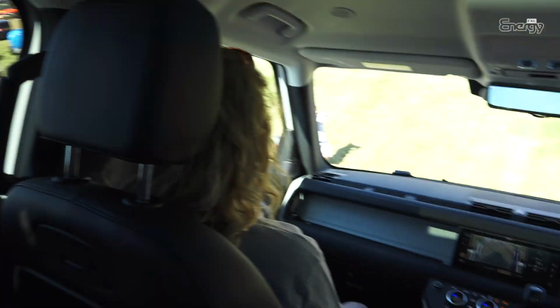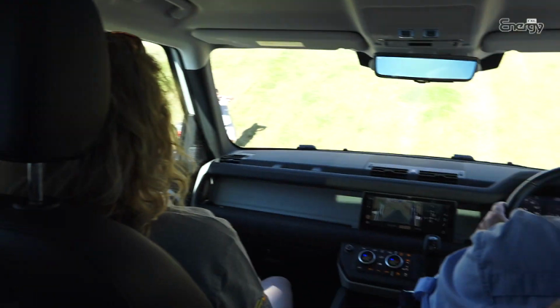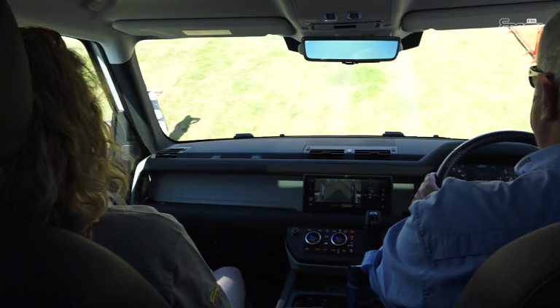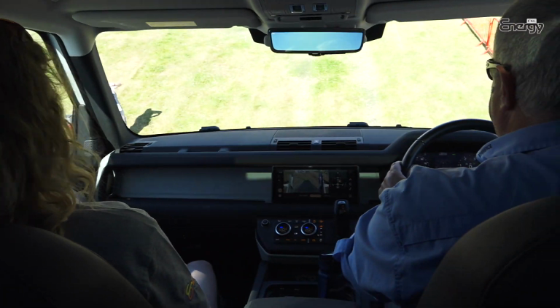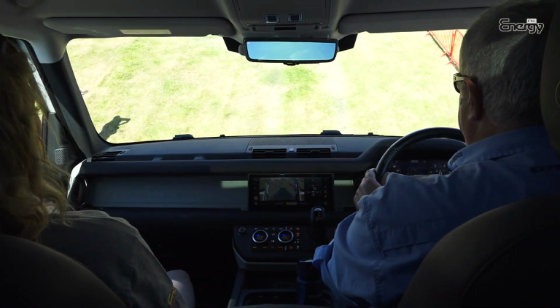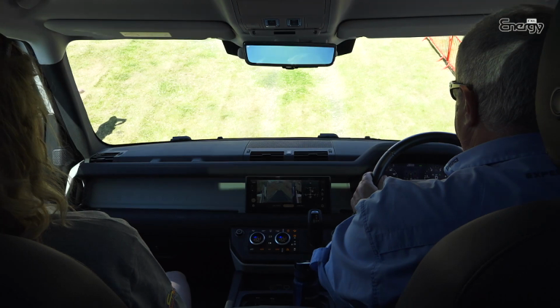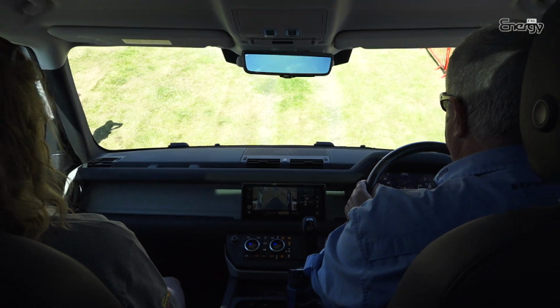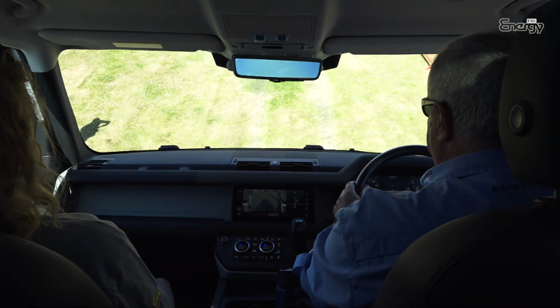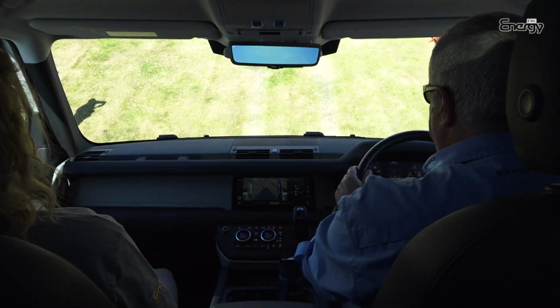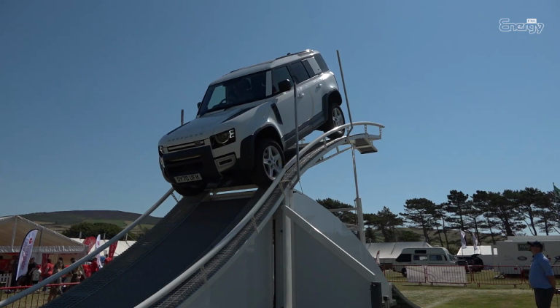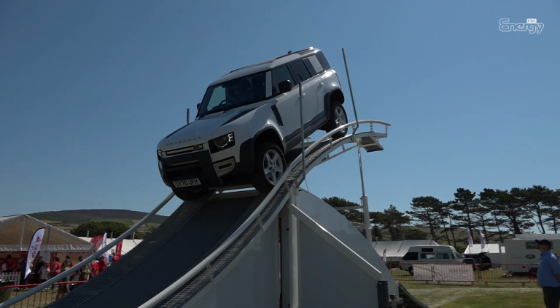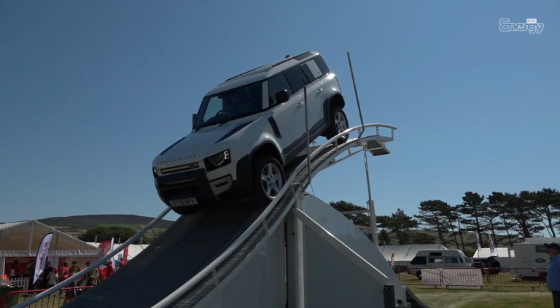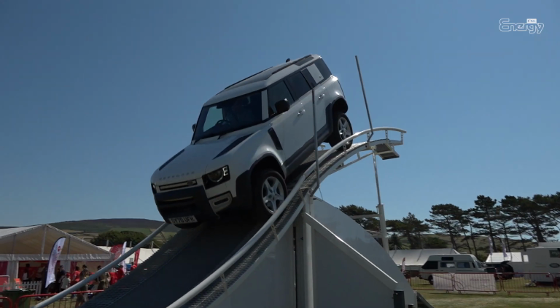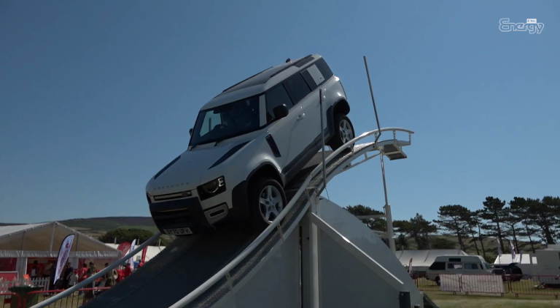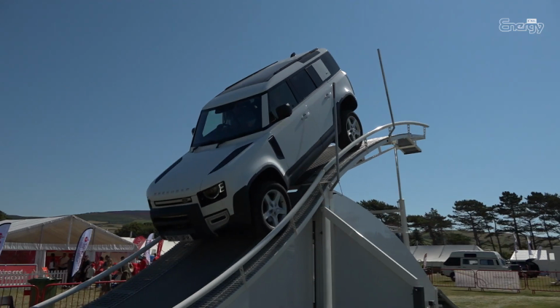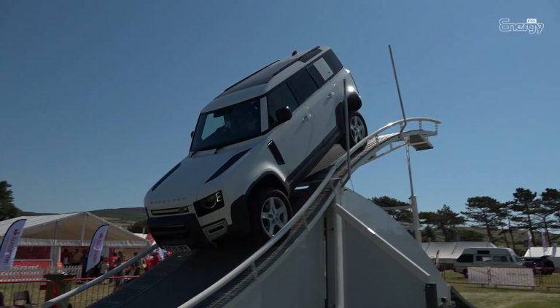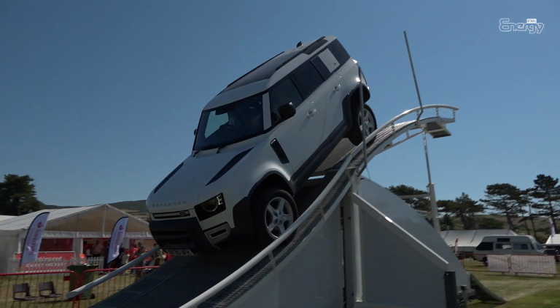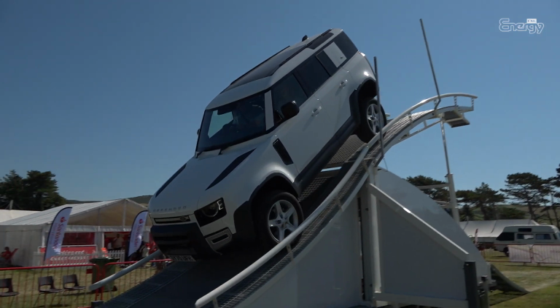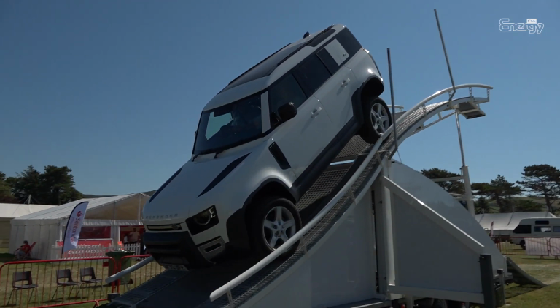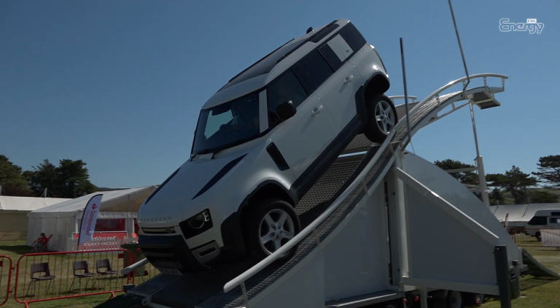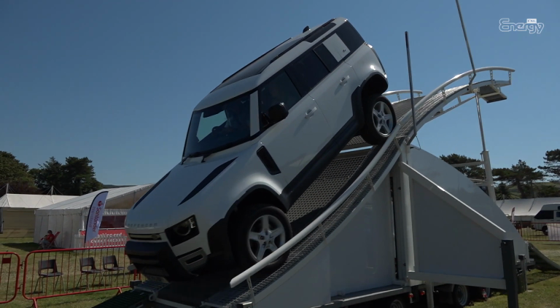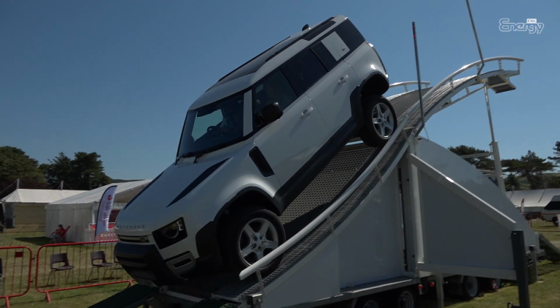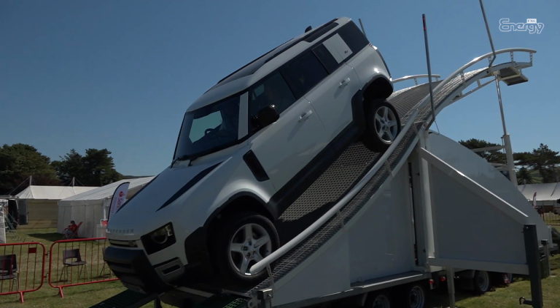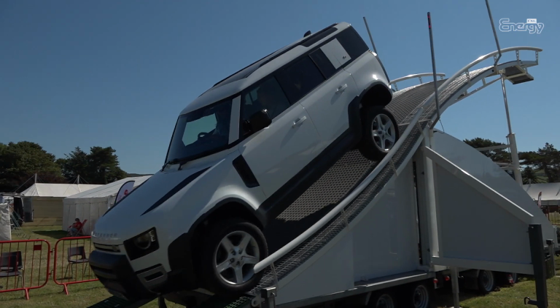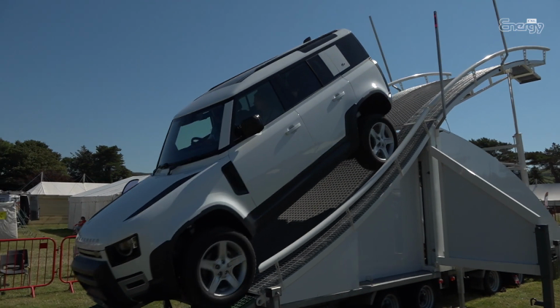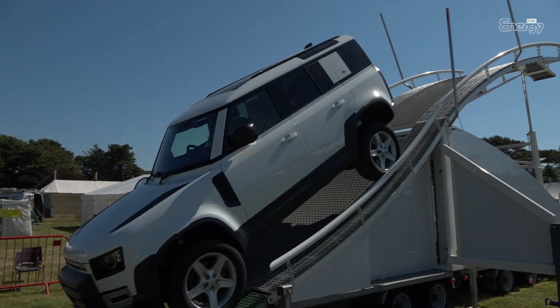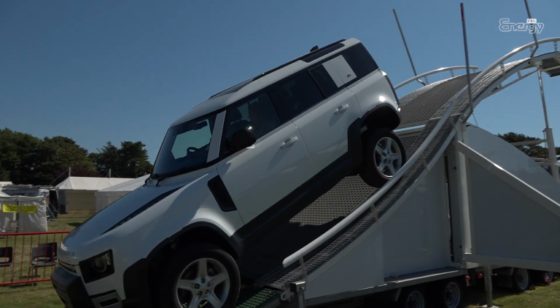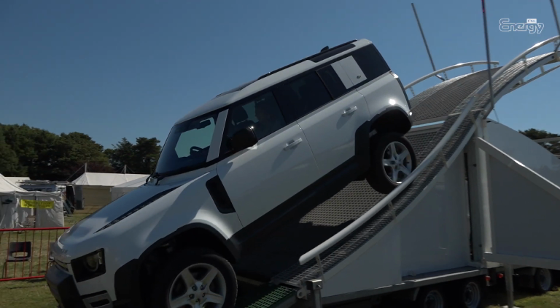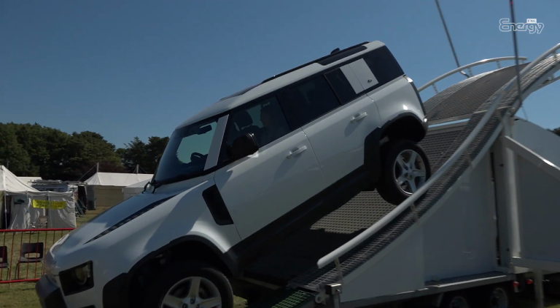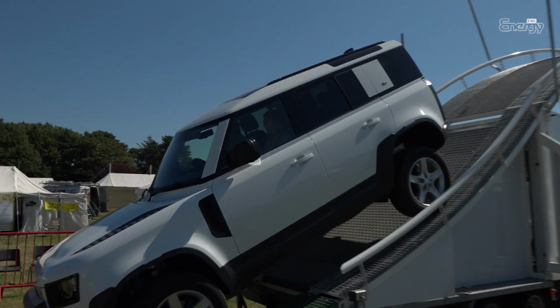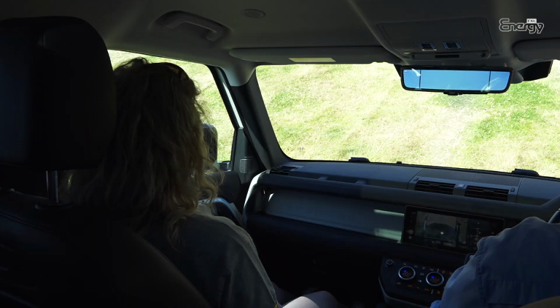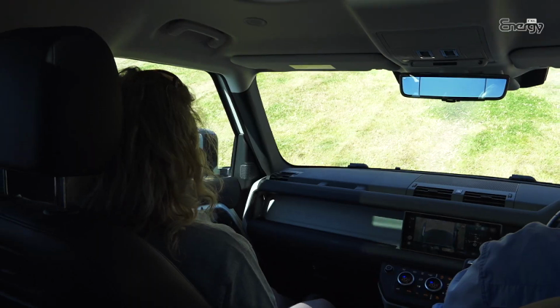So I'm just going to take my foot off the brake now and off we go down. Hang on, I thought I was doing the commentary, not you!